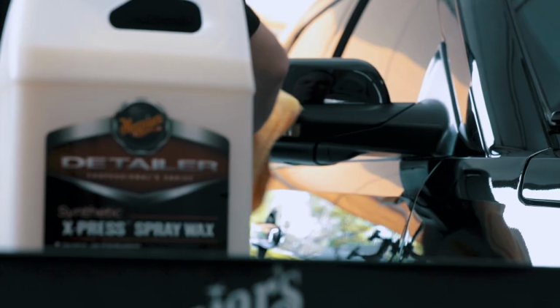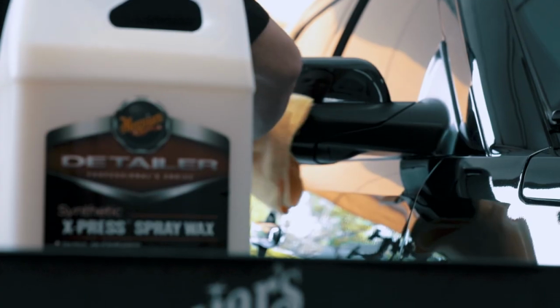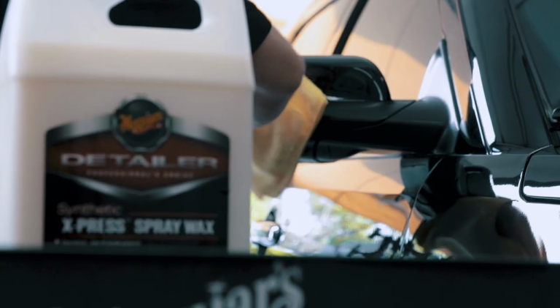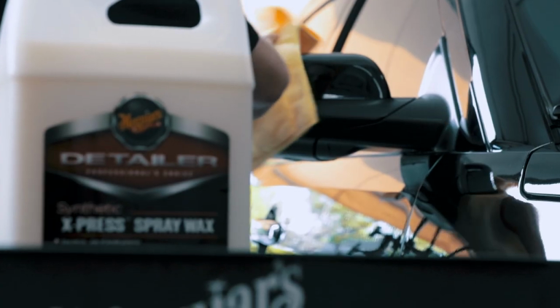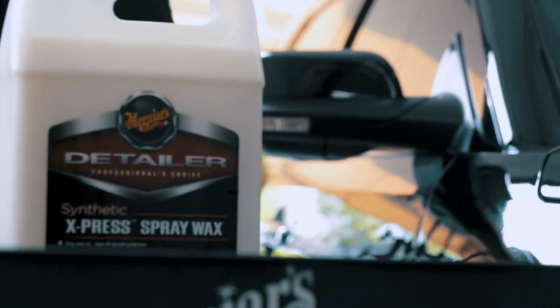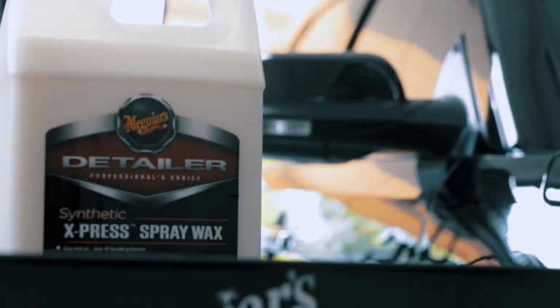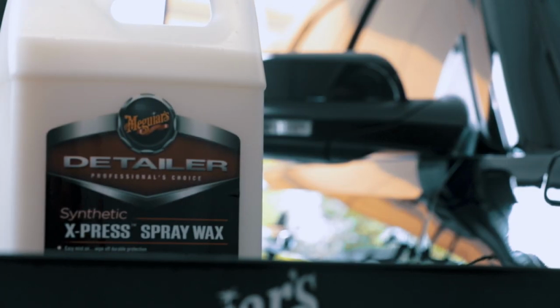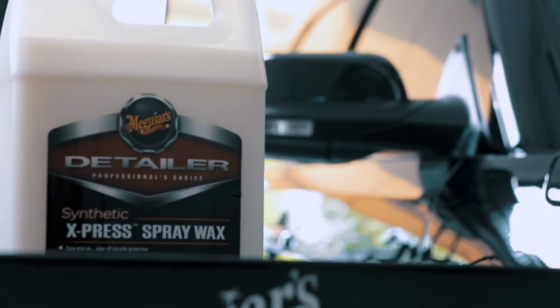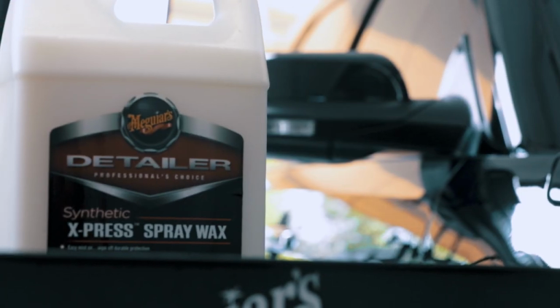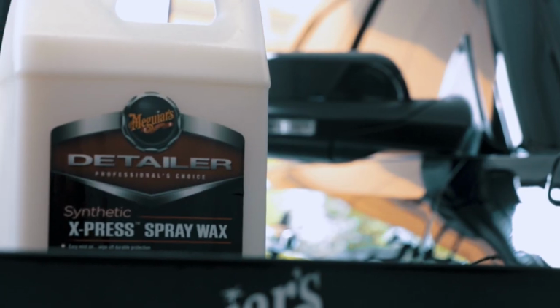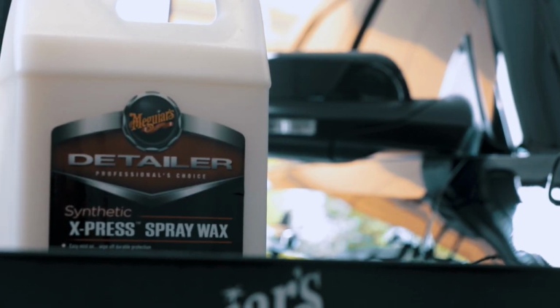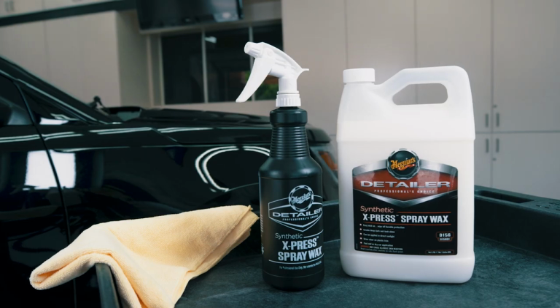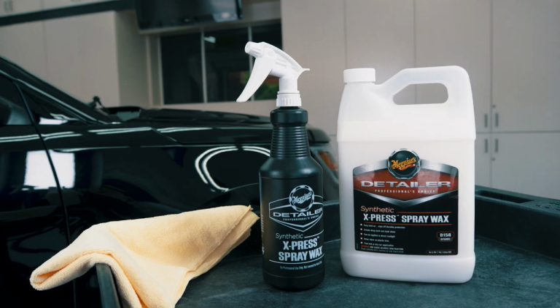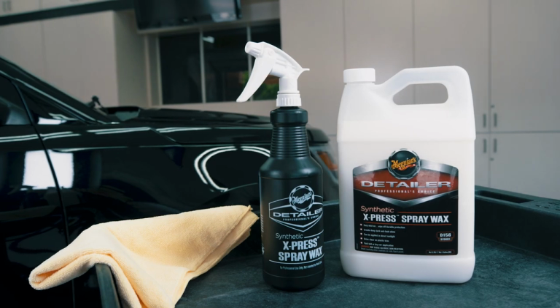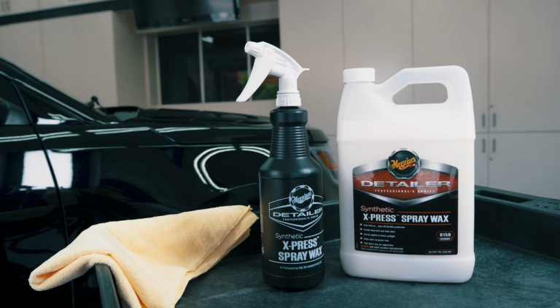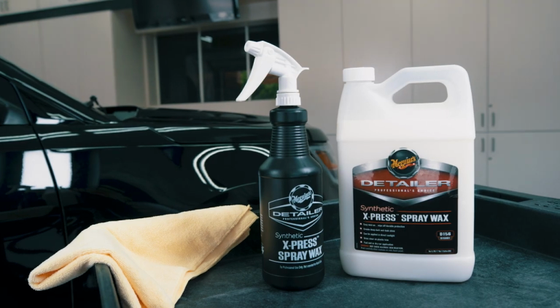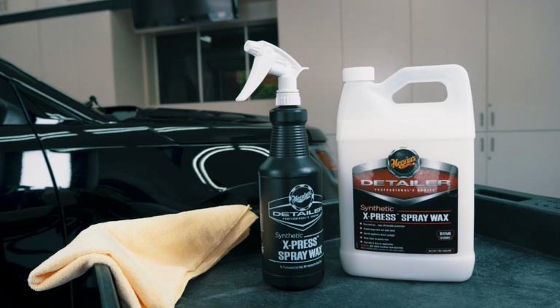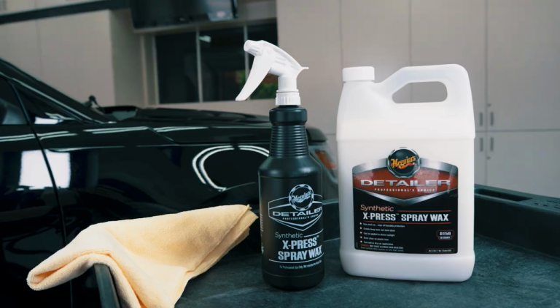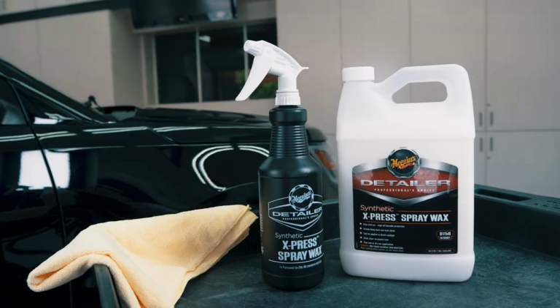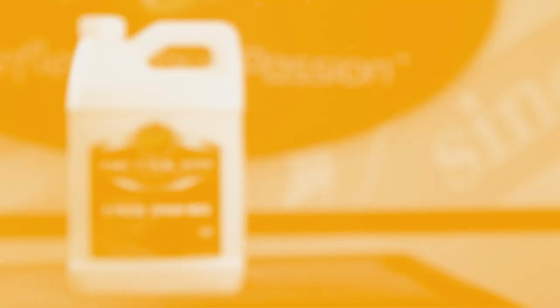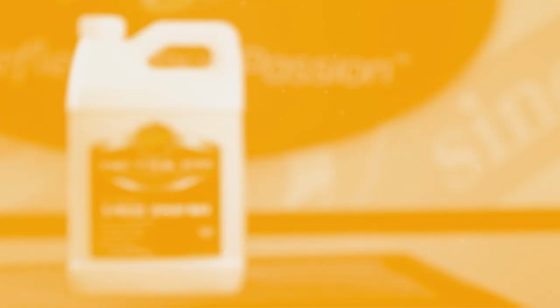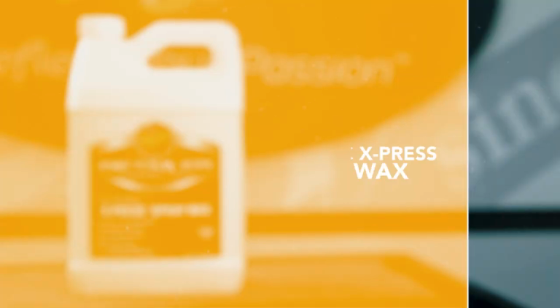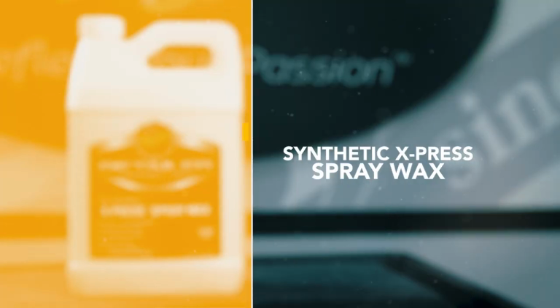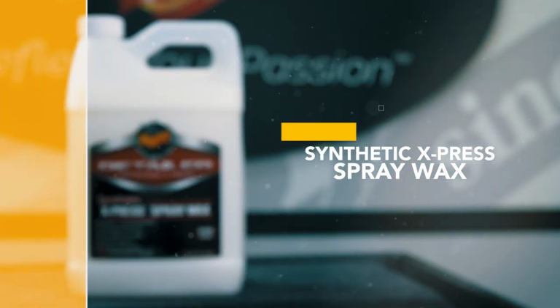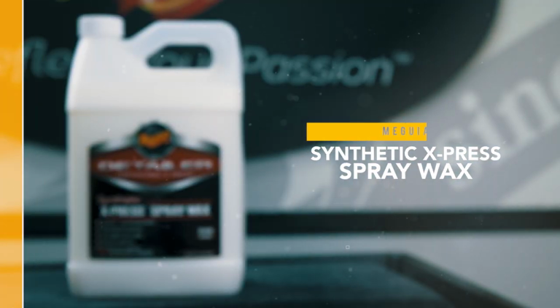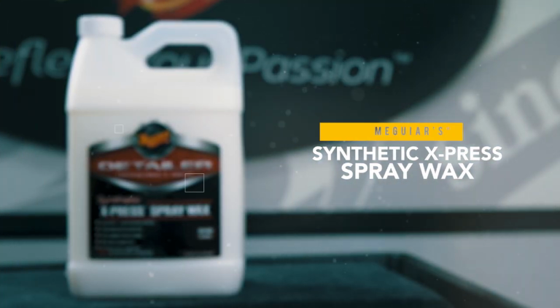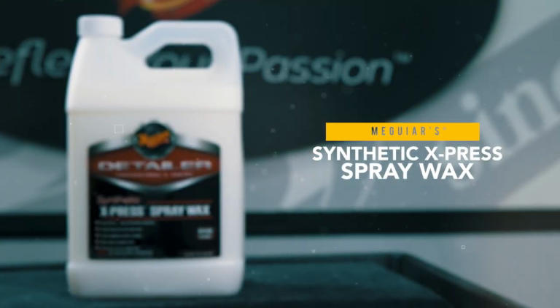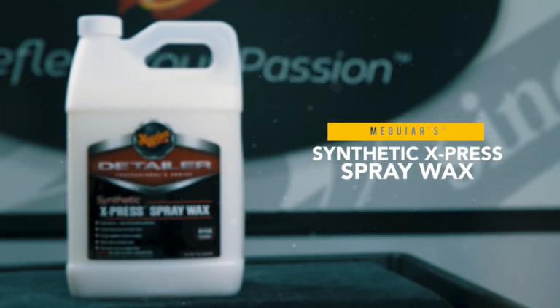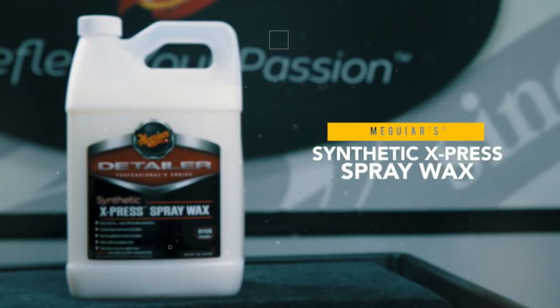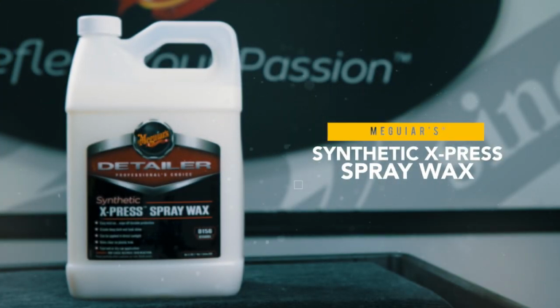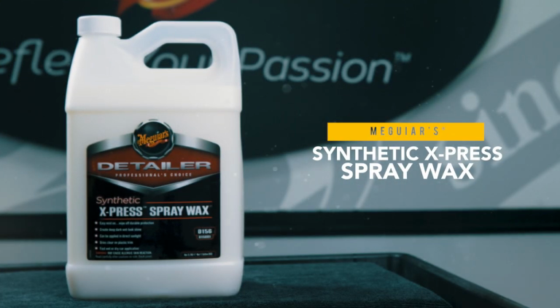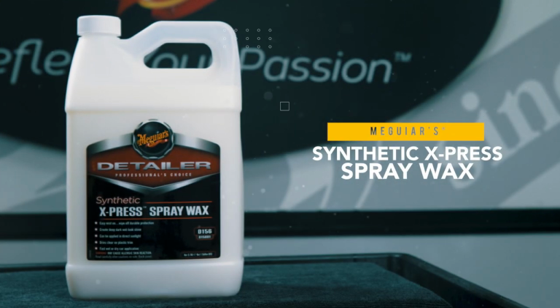Synthetic Express Spray Wax really is an absolute must for achieving maximum results with less time and effort.